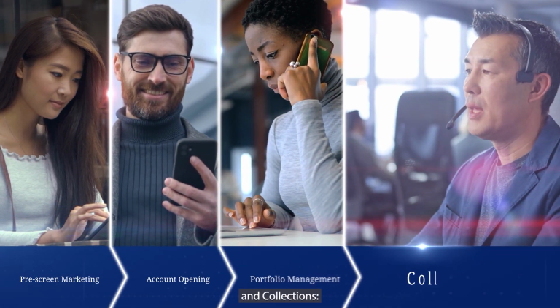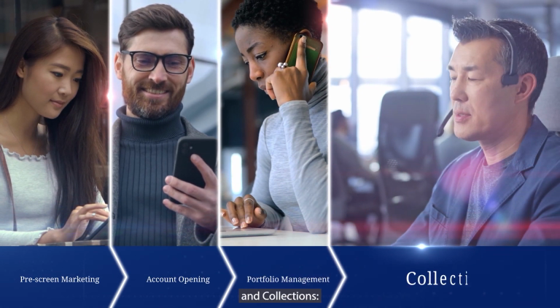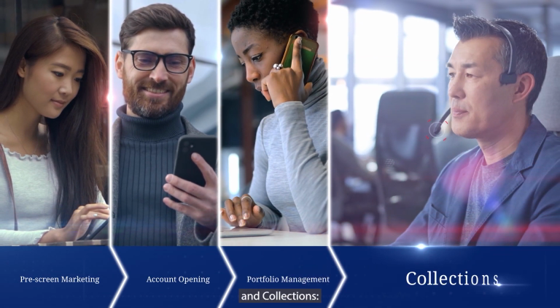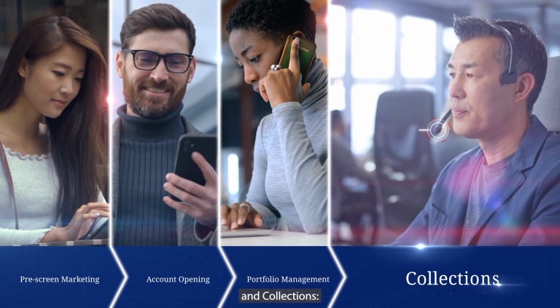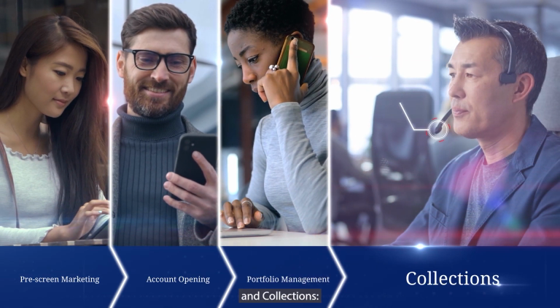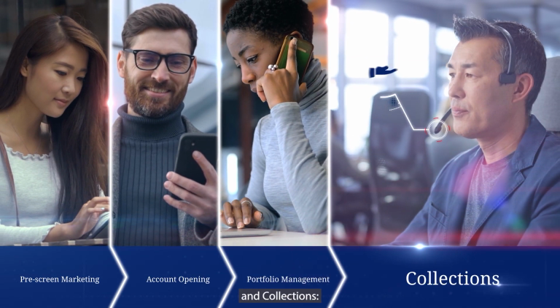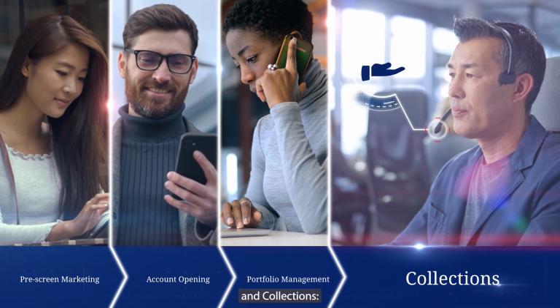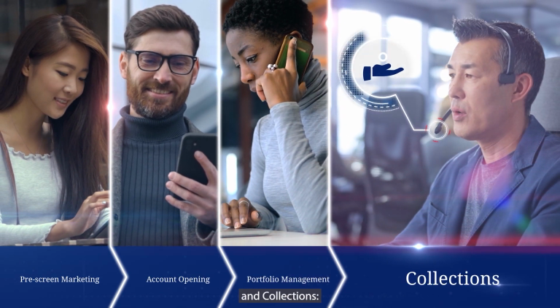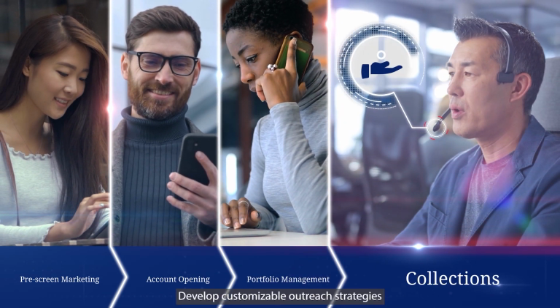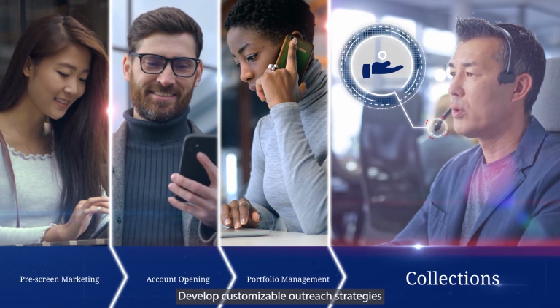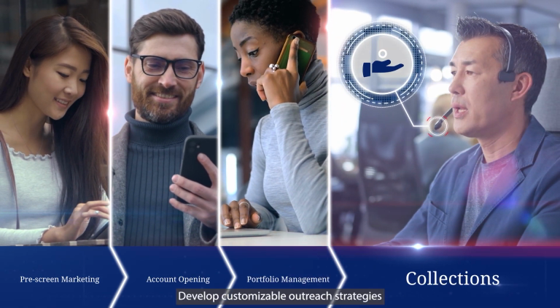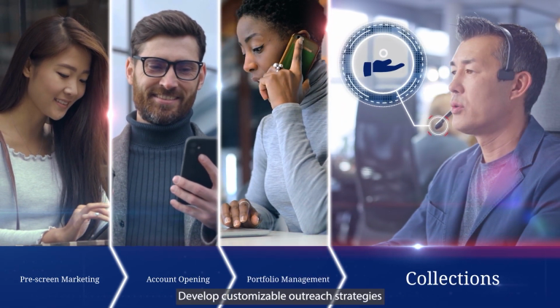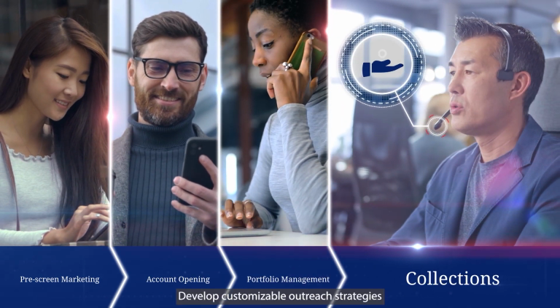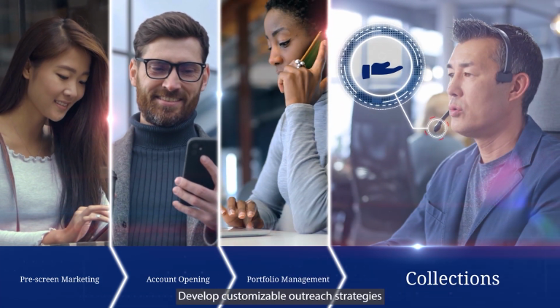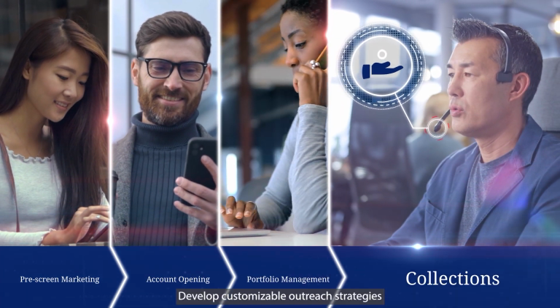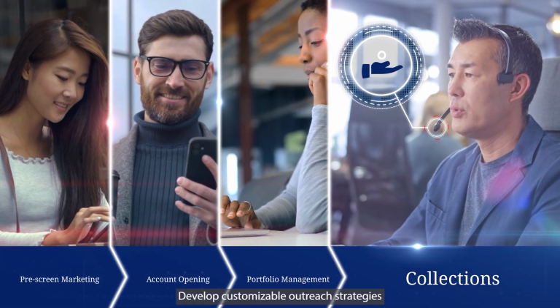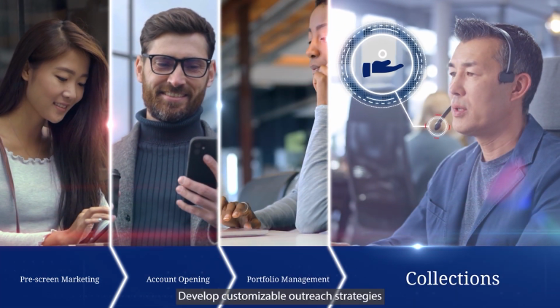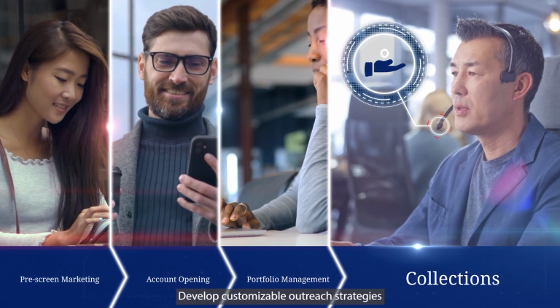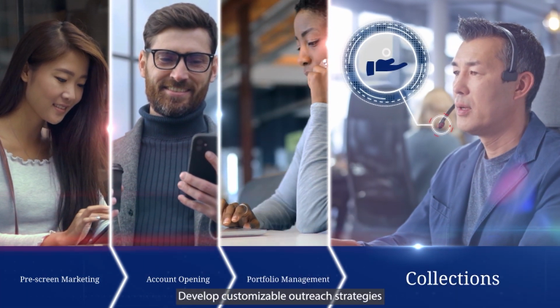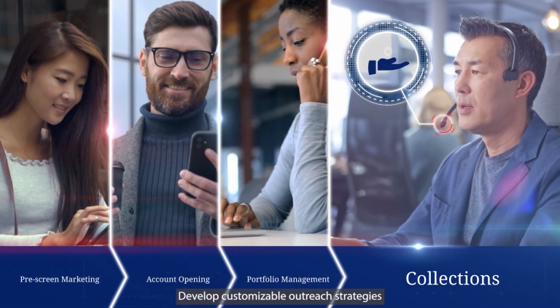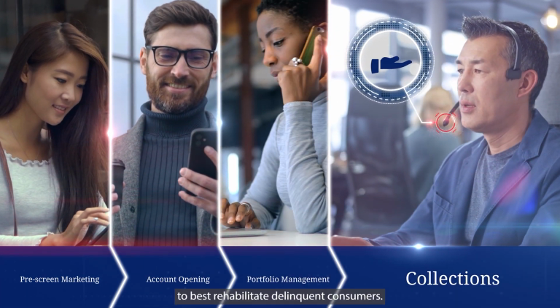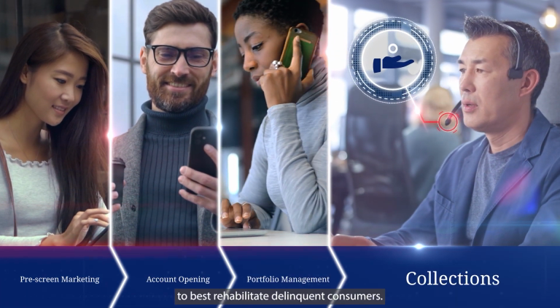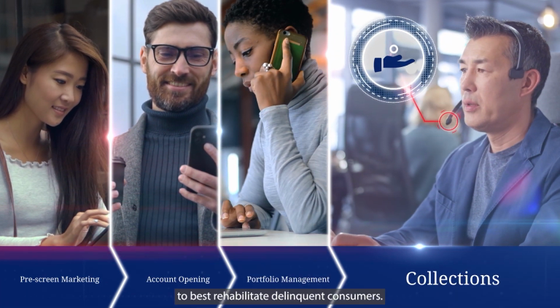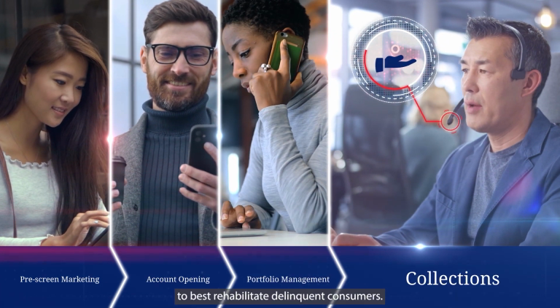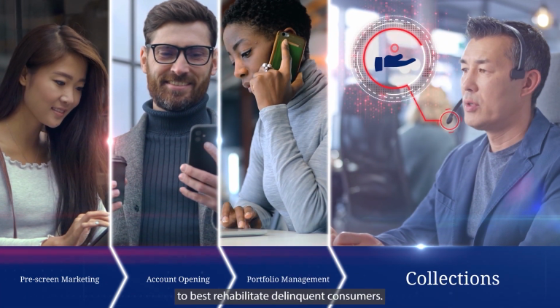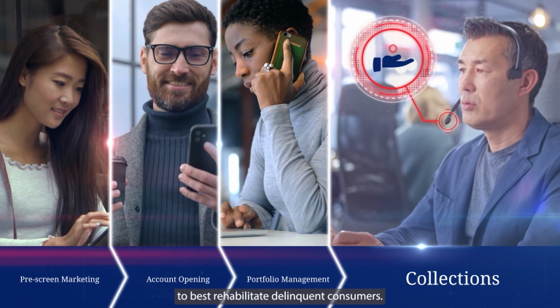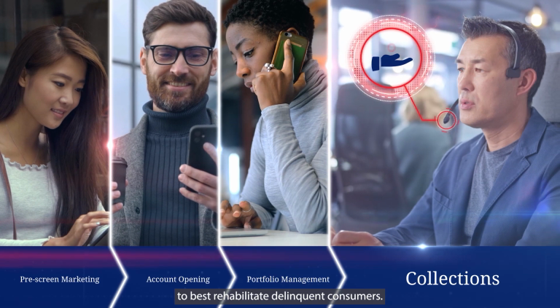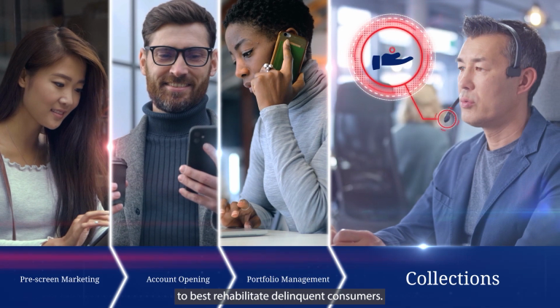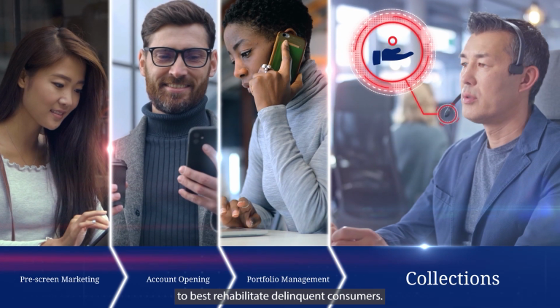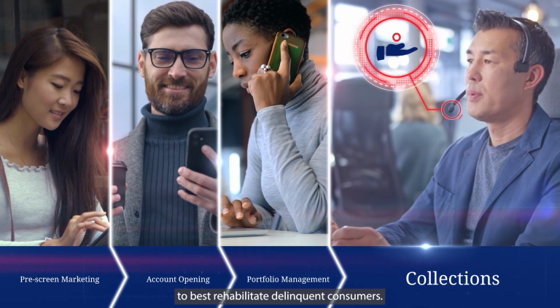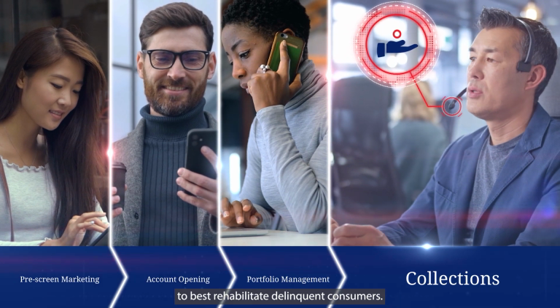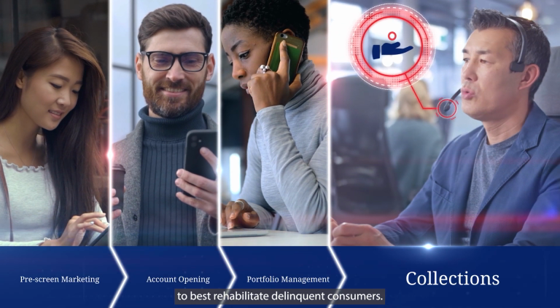And collections: develop customizable outreach strategies to best rehabilitate delinquent consumers.